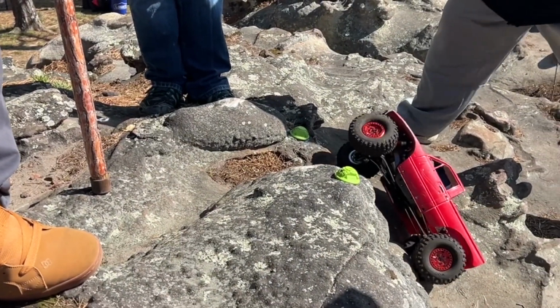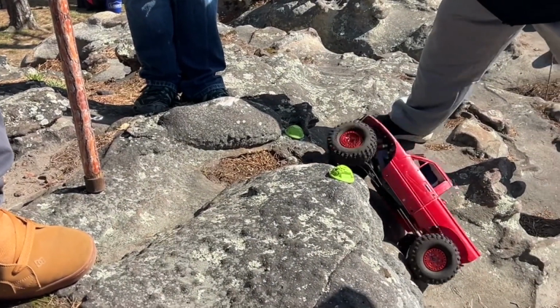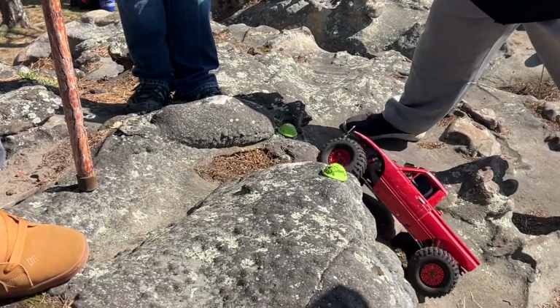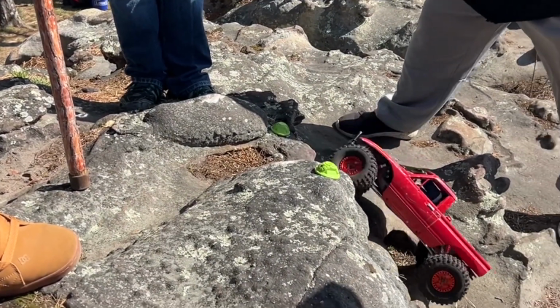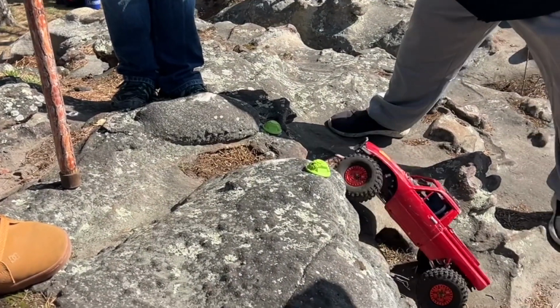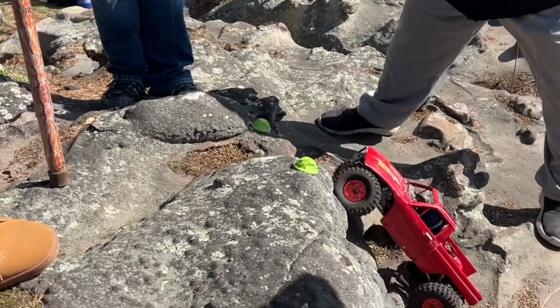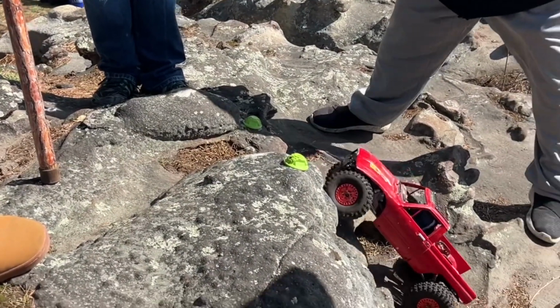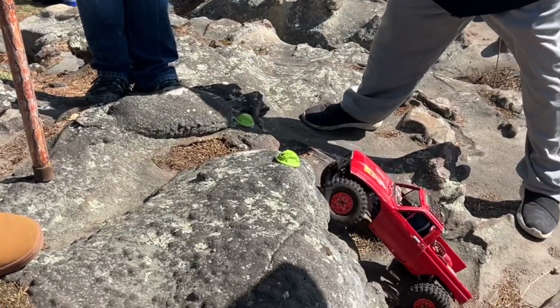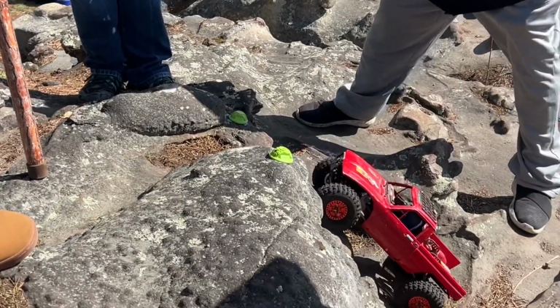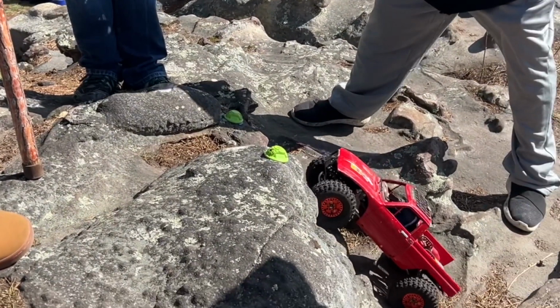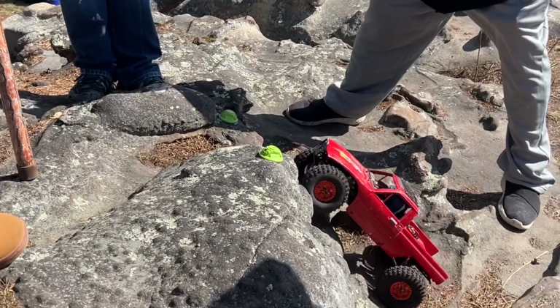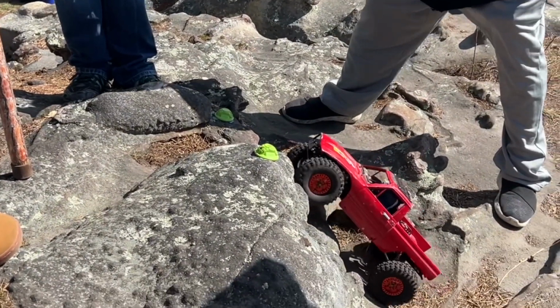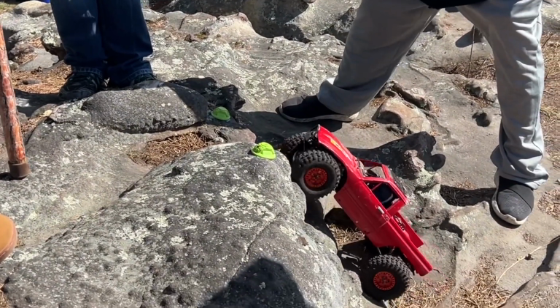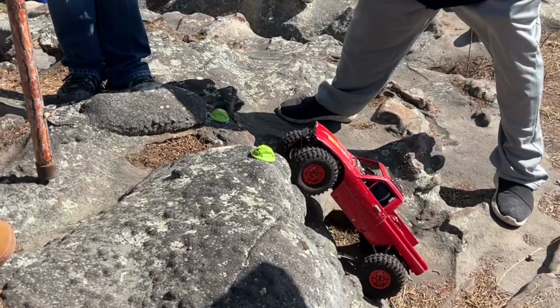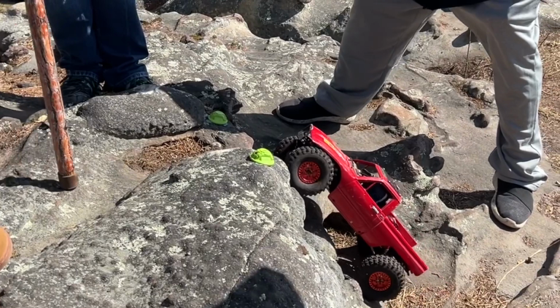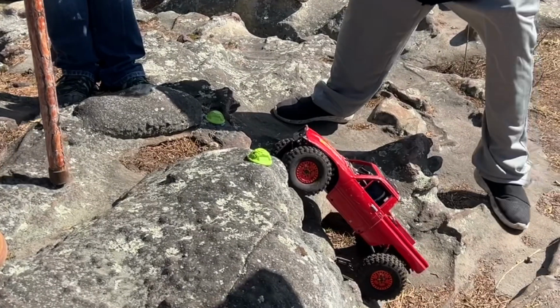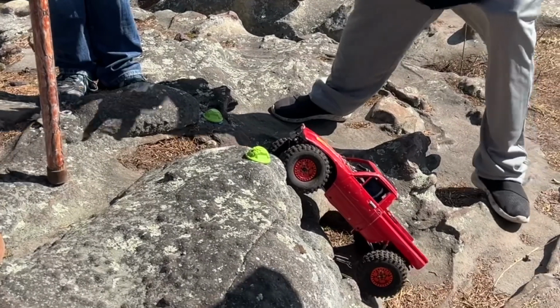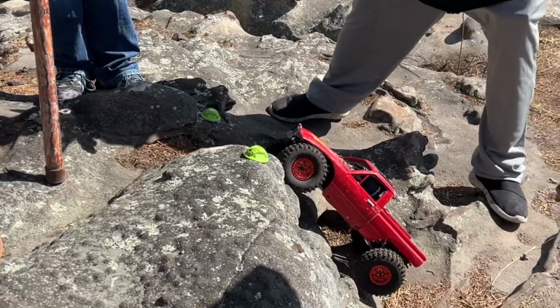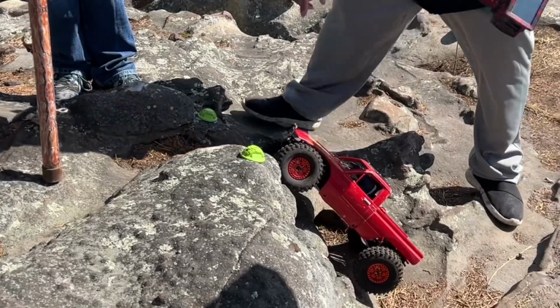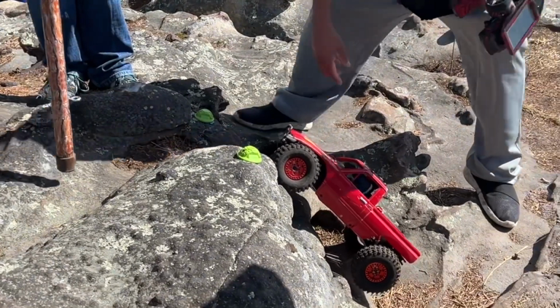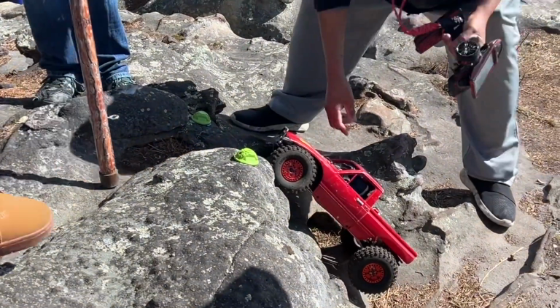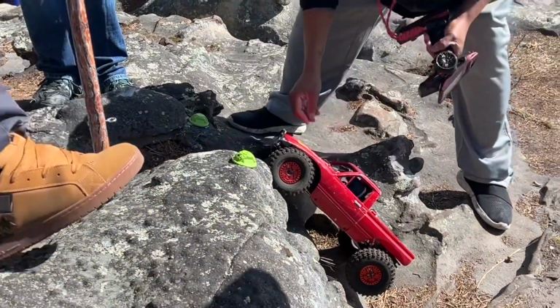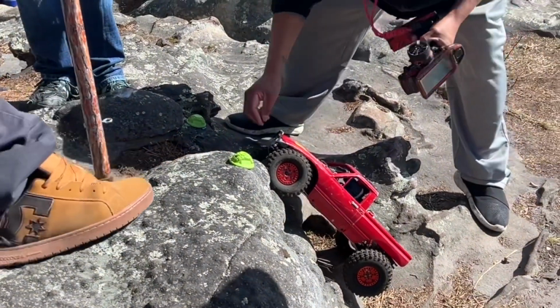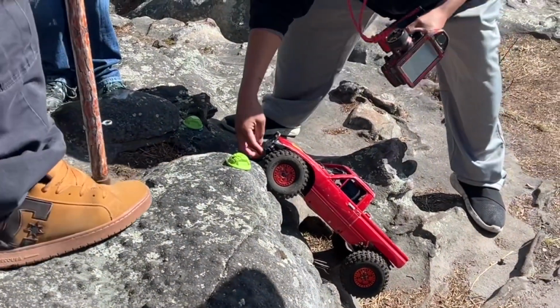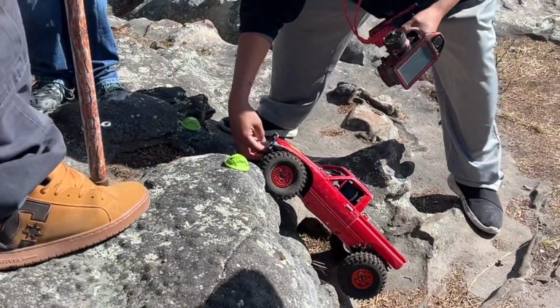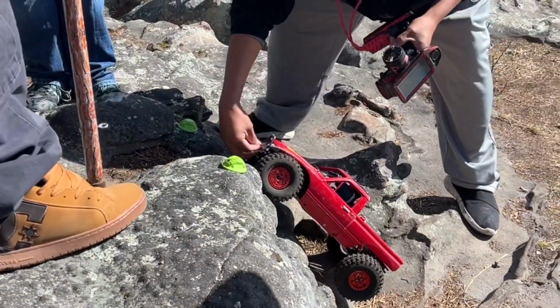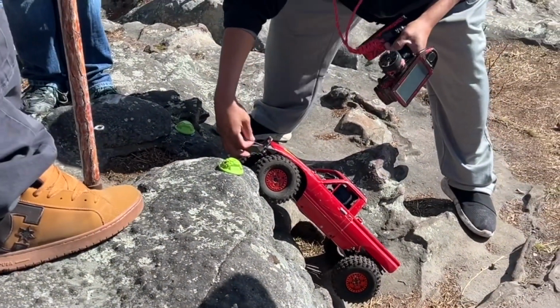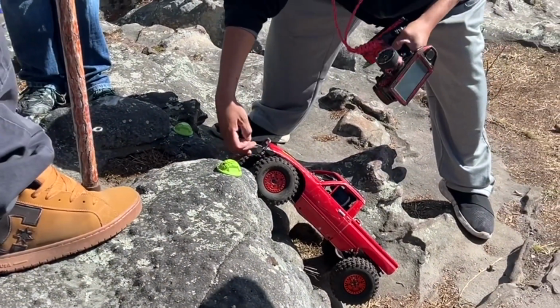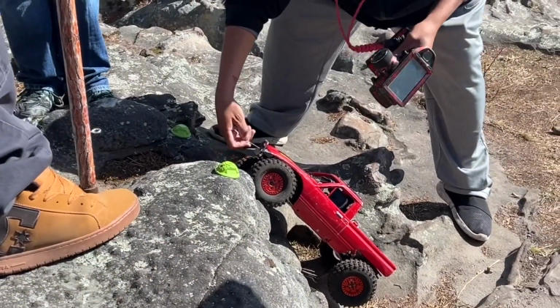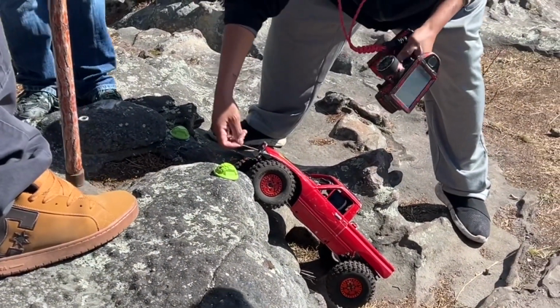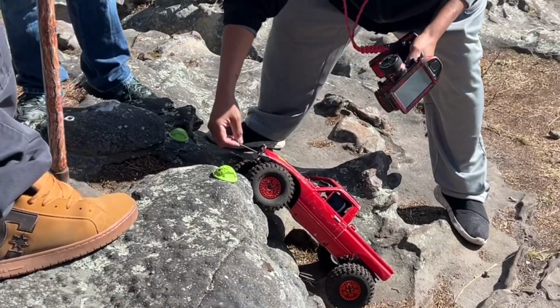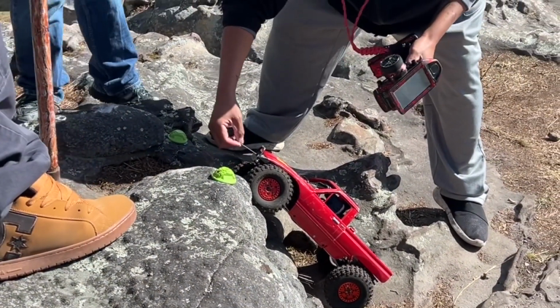Reverse, reverse. Don't move that truck.